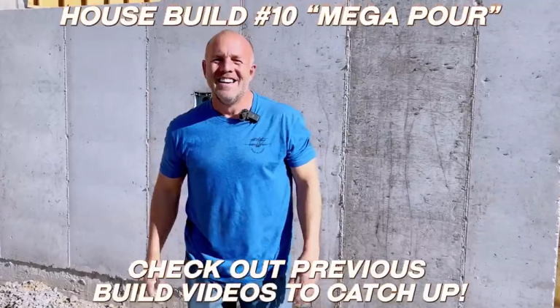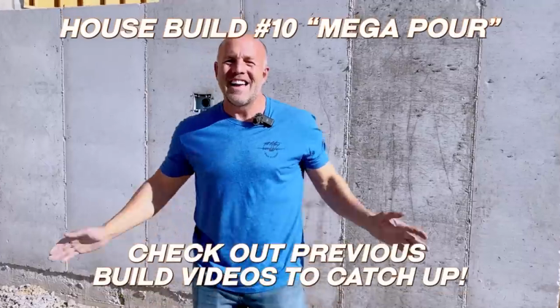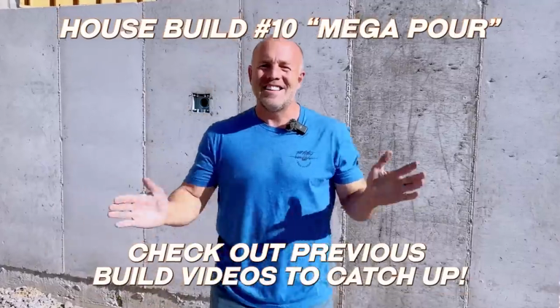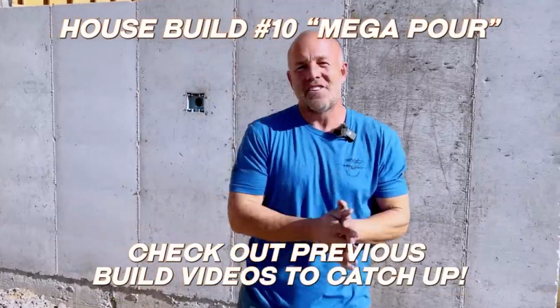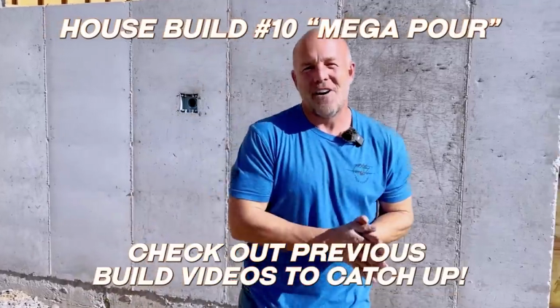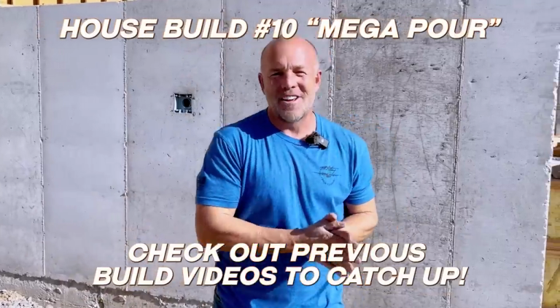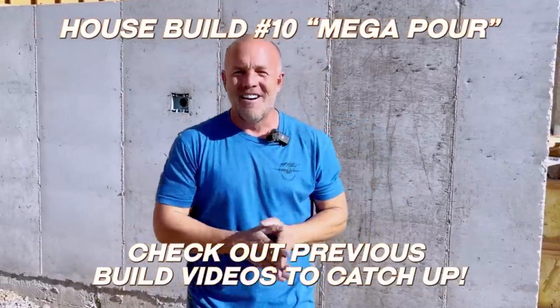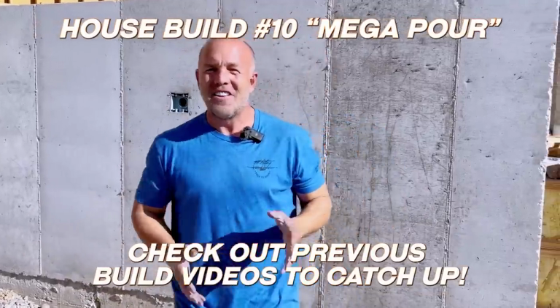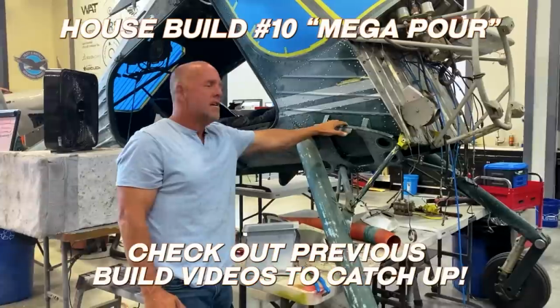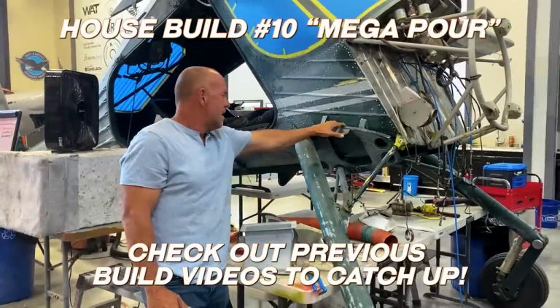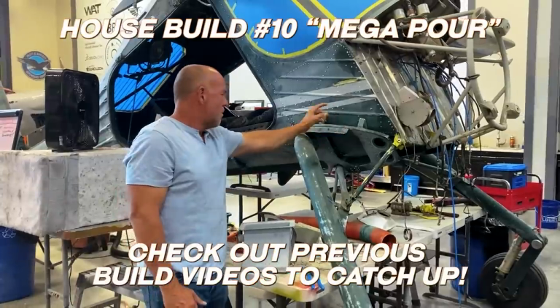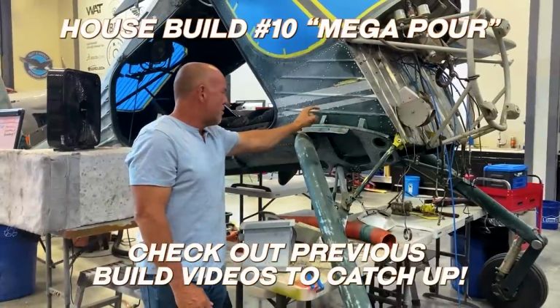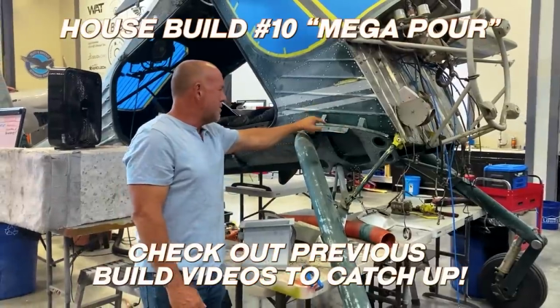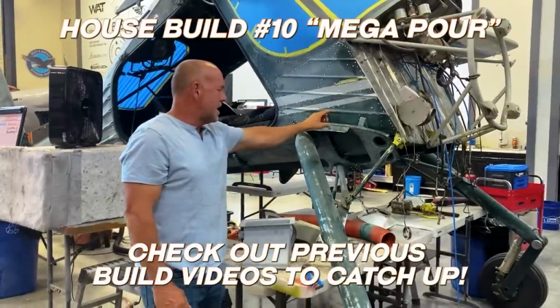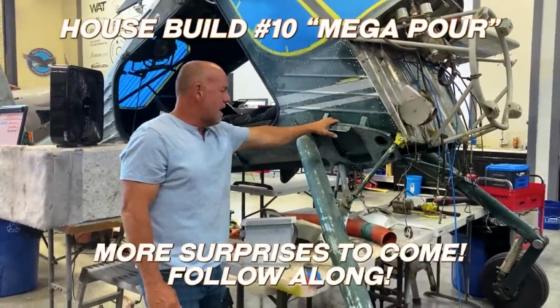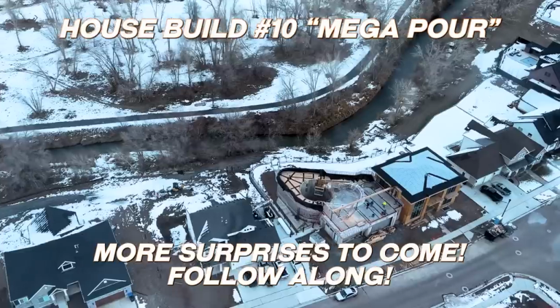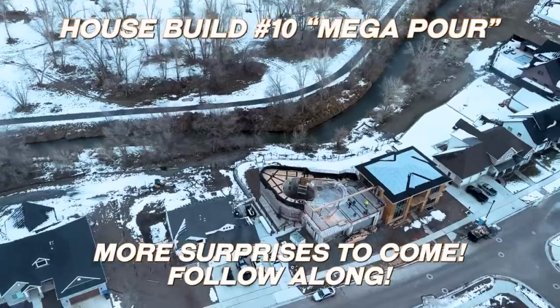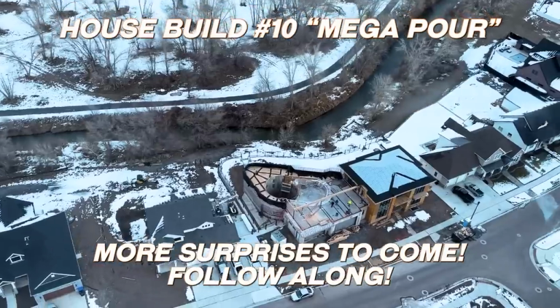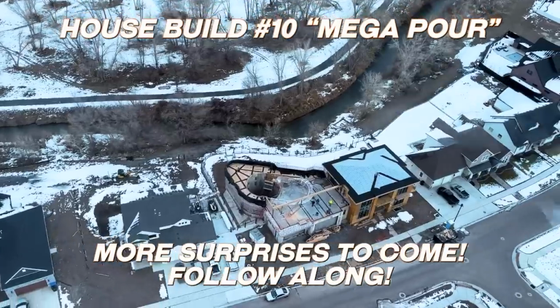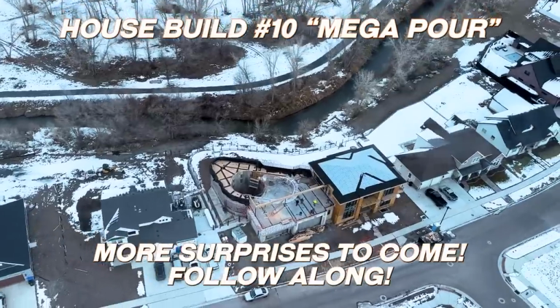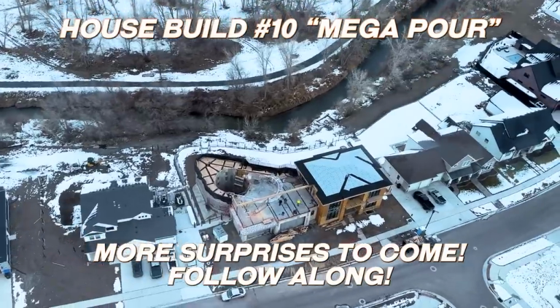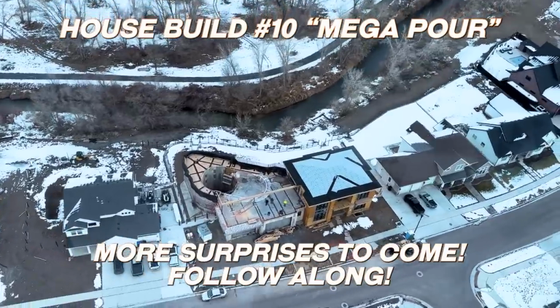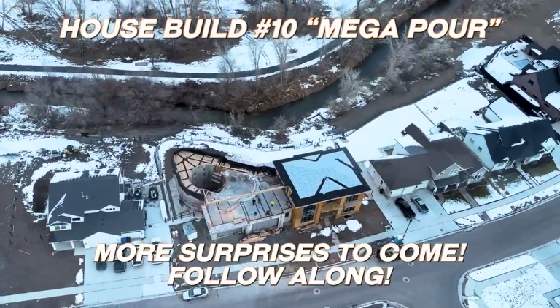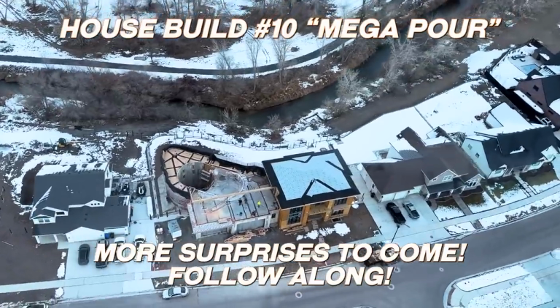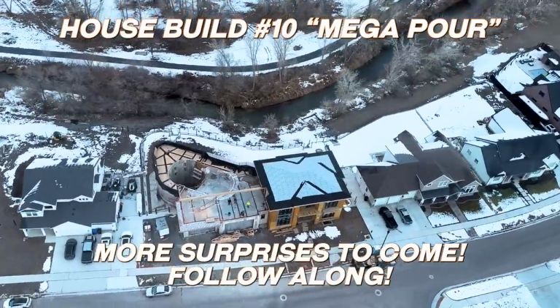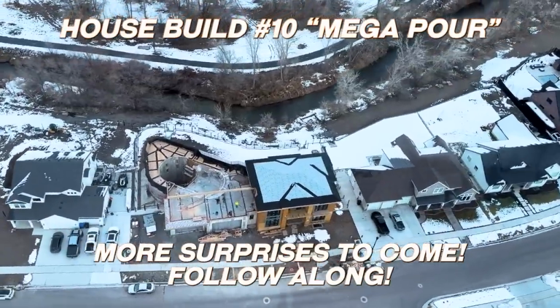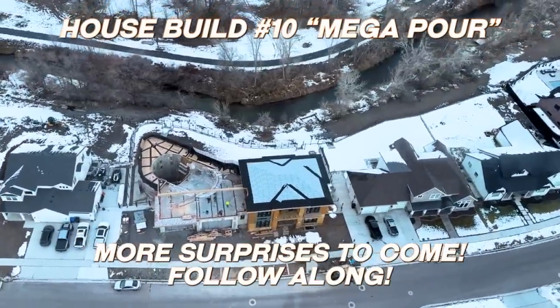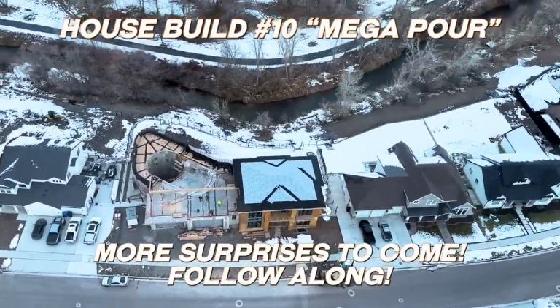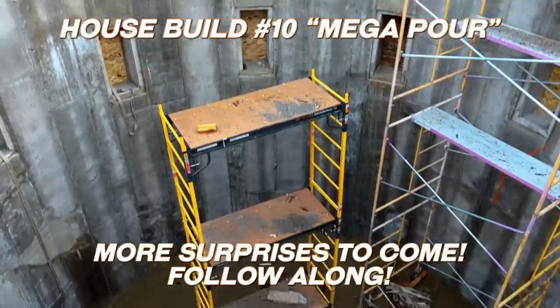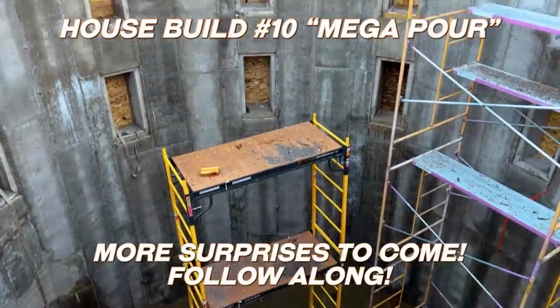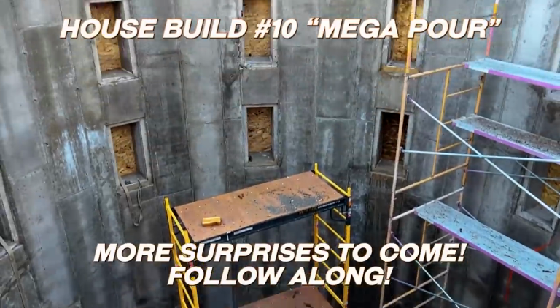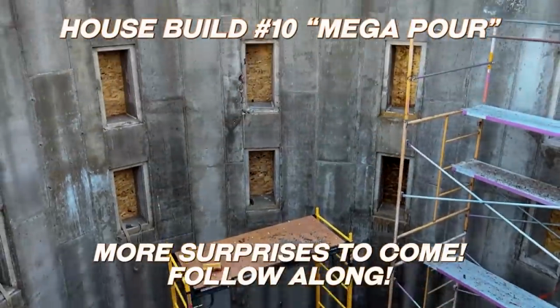Hey guys, thanks for following along. Usually I'm building aircraft. This time we're building a wild pool — sits on the top floor of the house, 24 feet deep in the water.